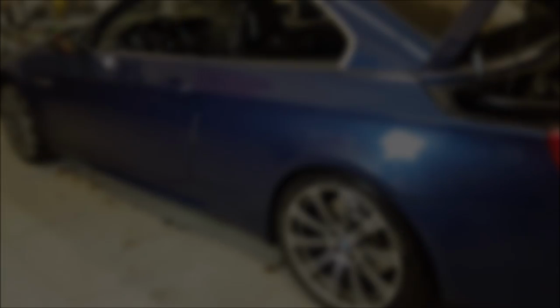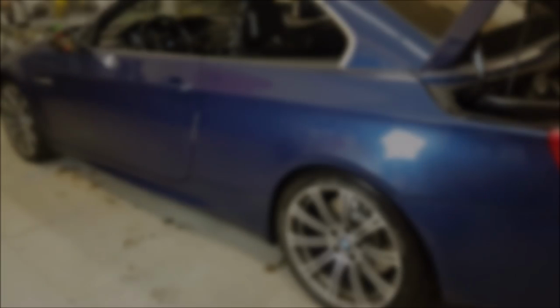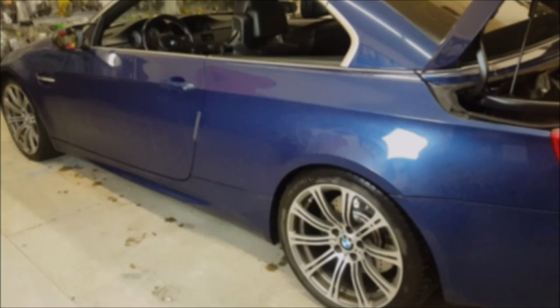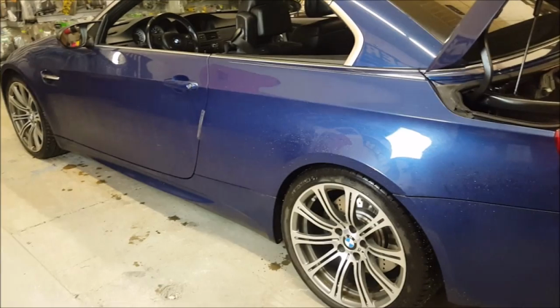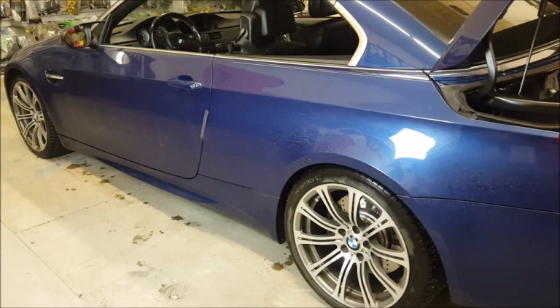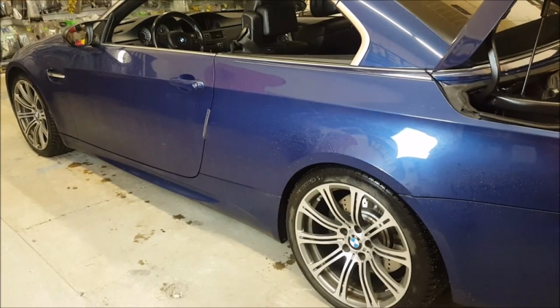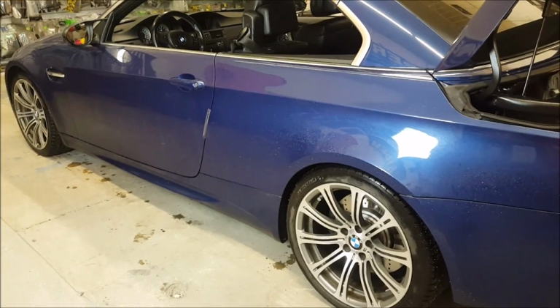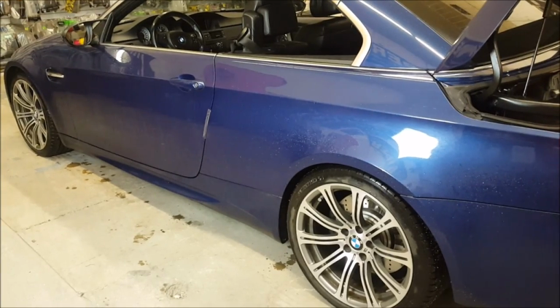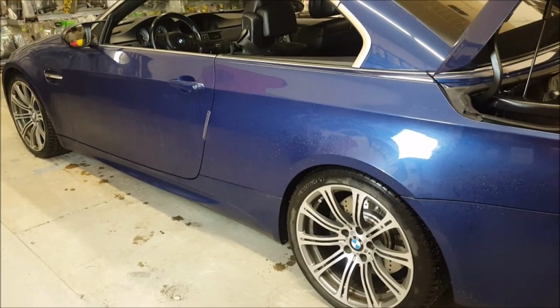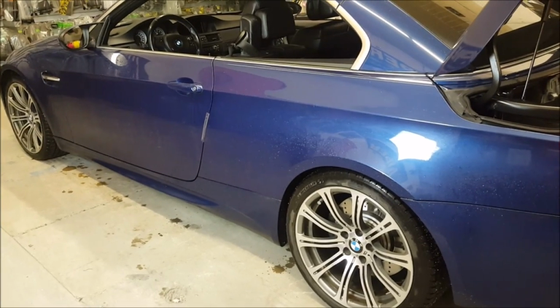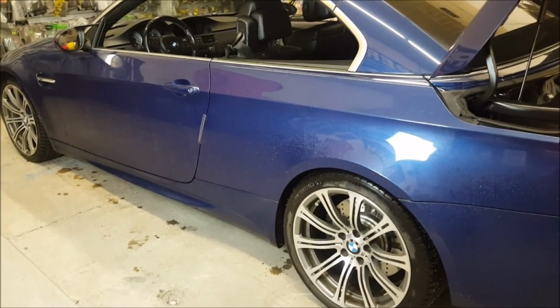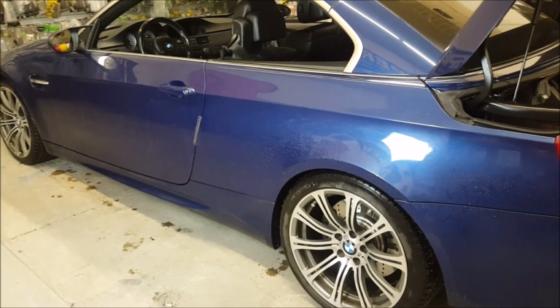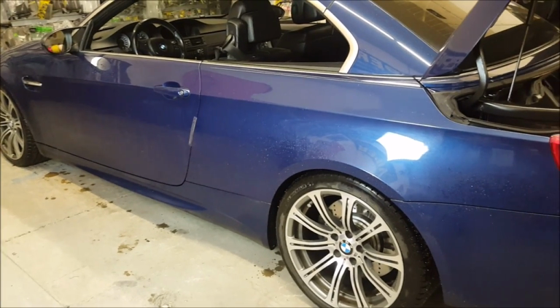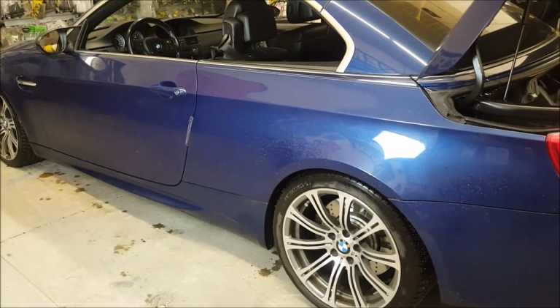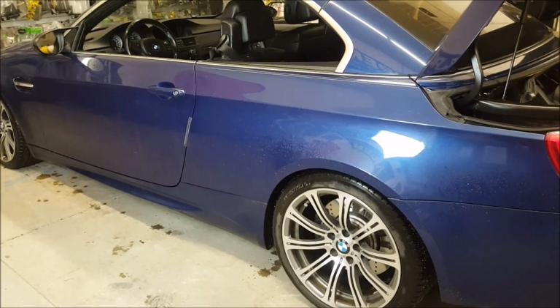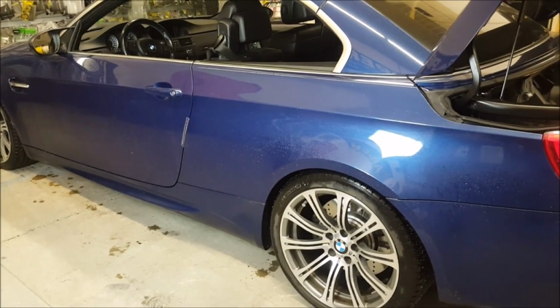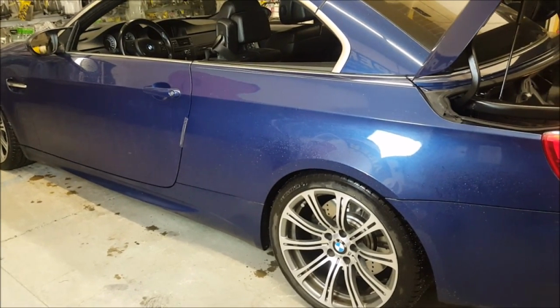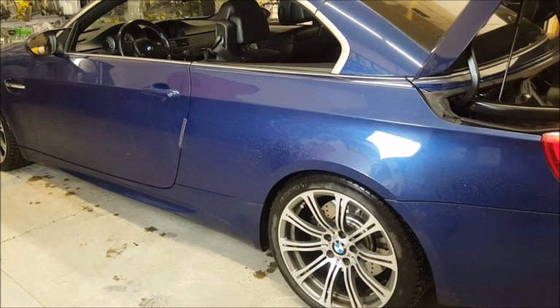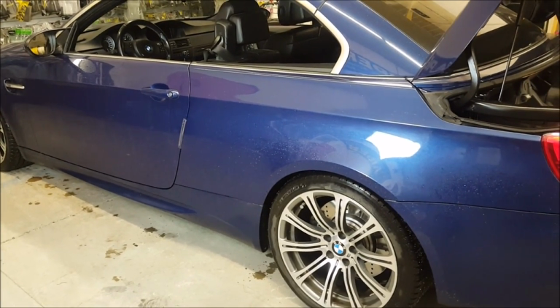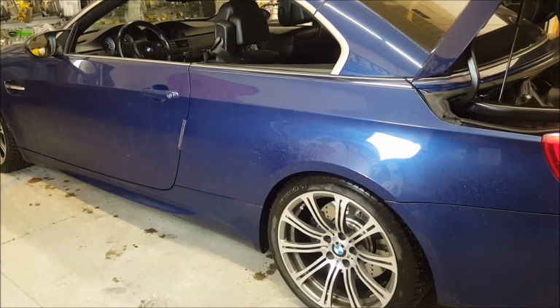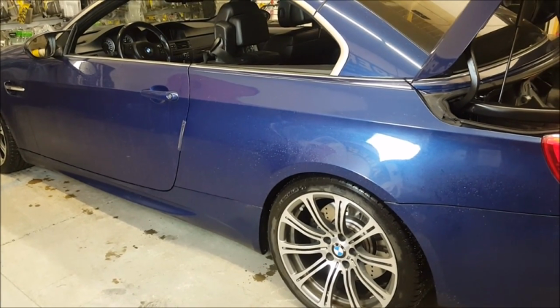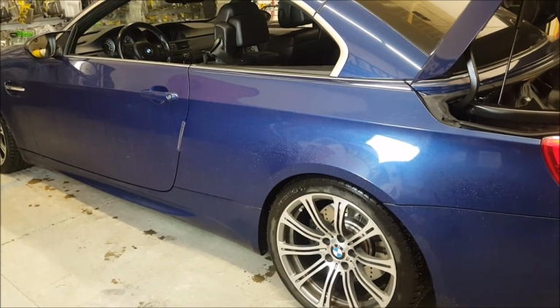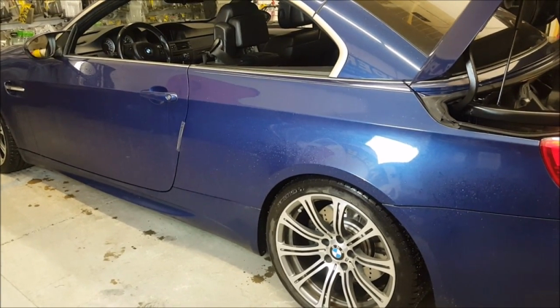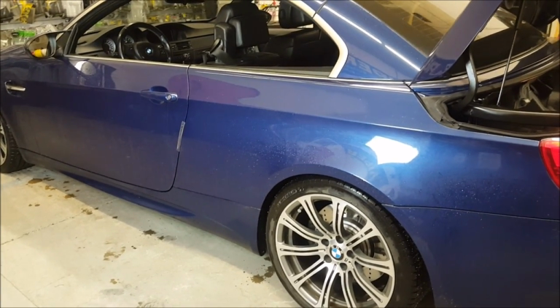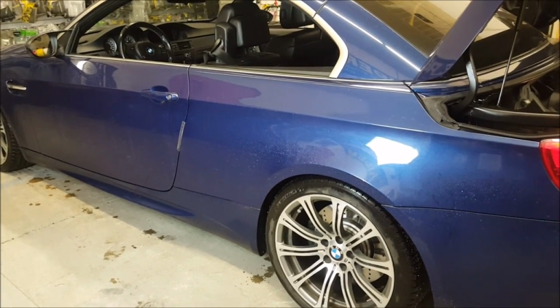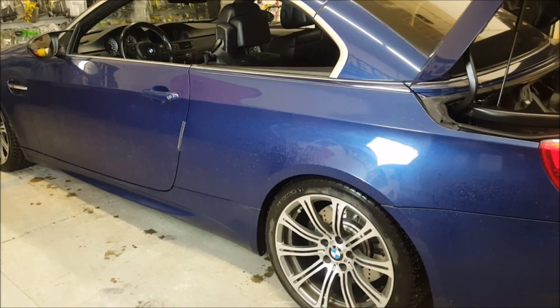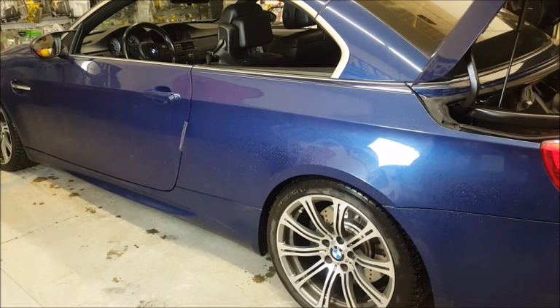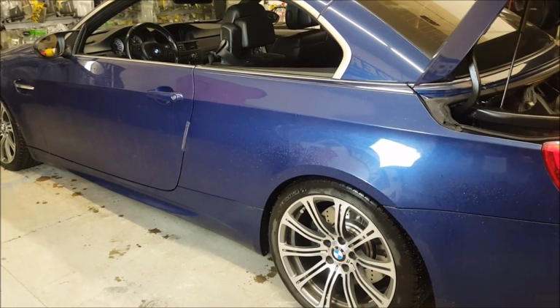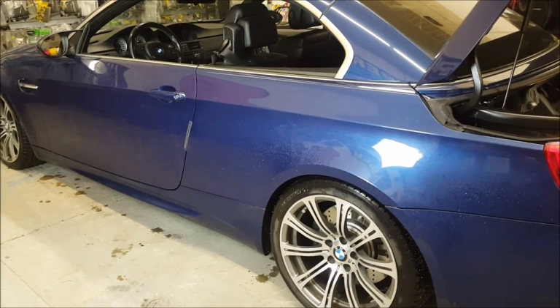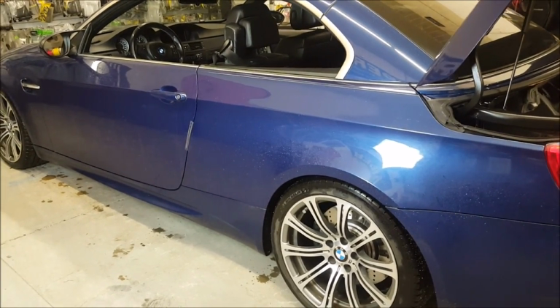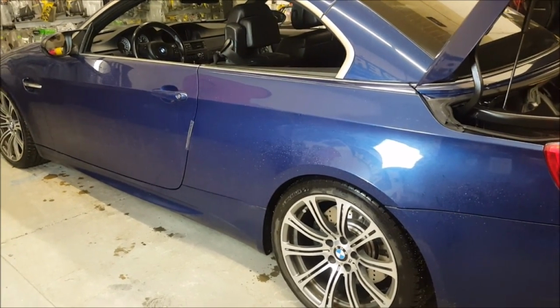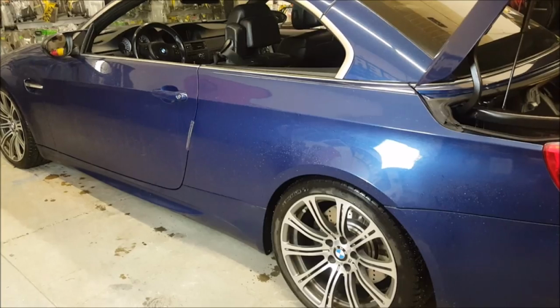Hey guys, today we have this beautiful 2009 BMW M3 and we're going to be putting an aftermarket camera into it.